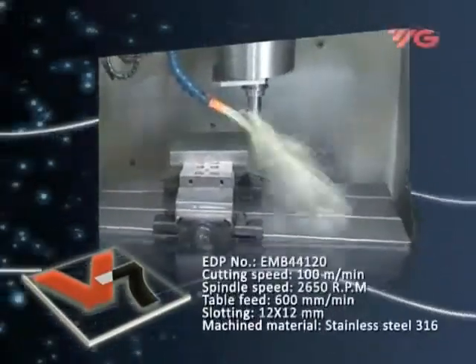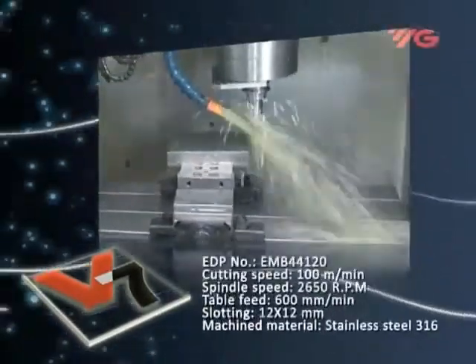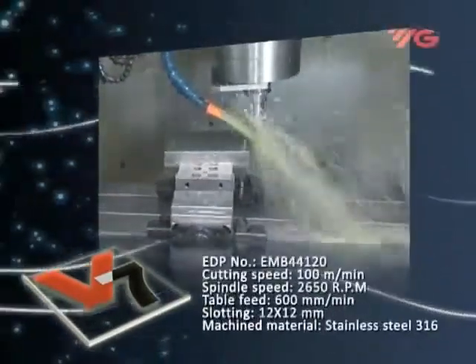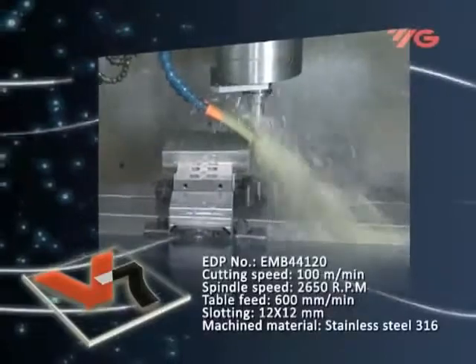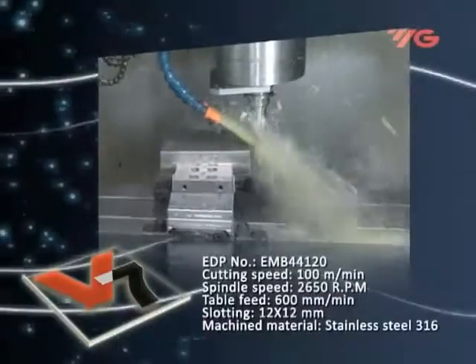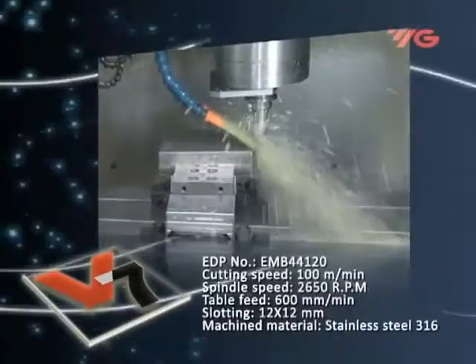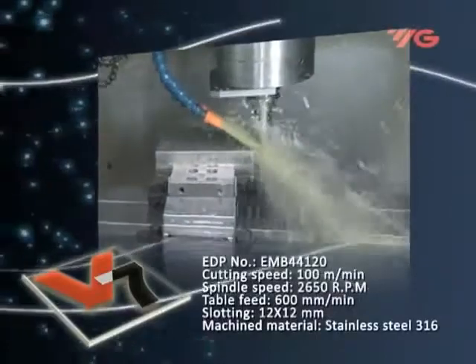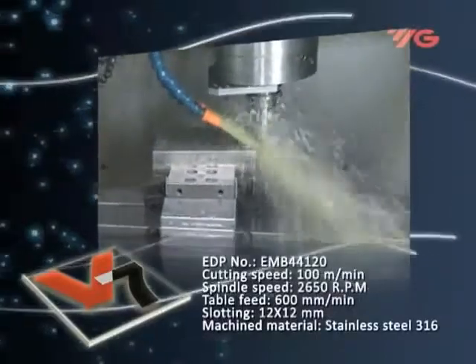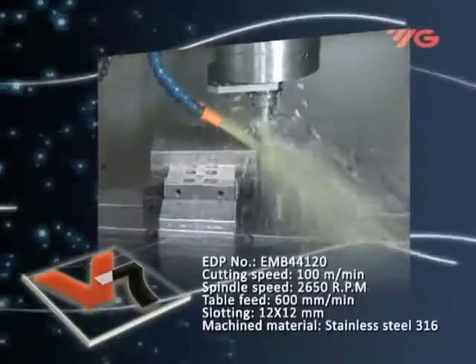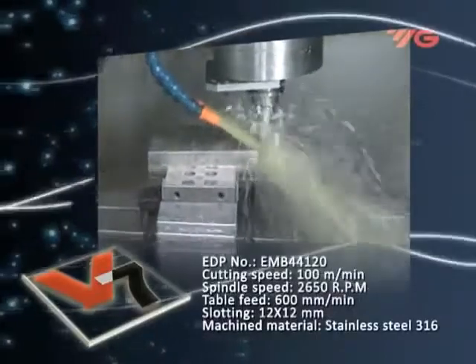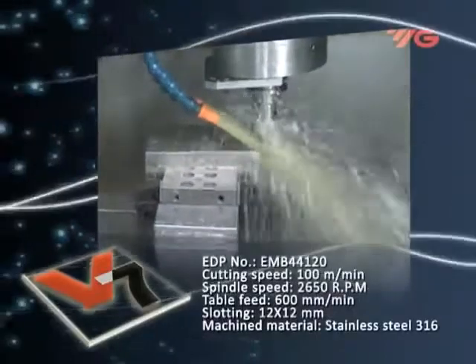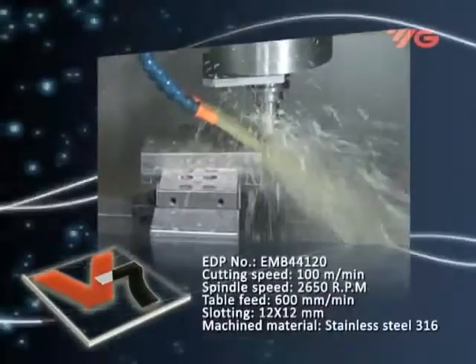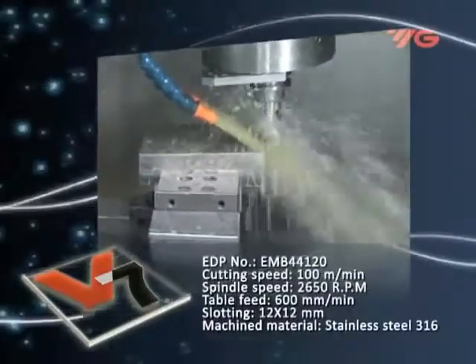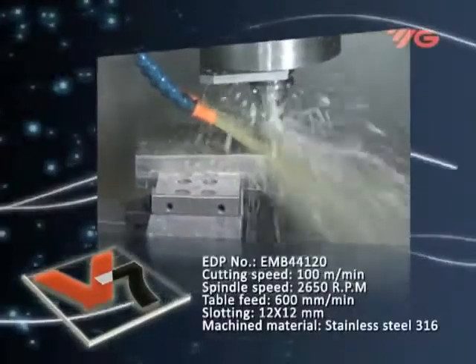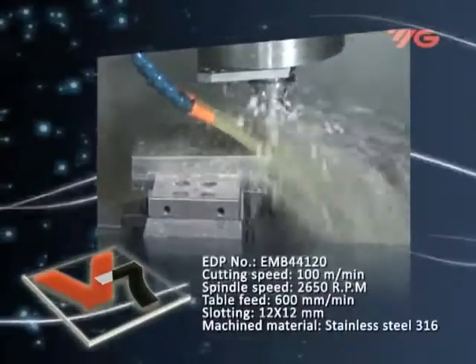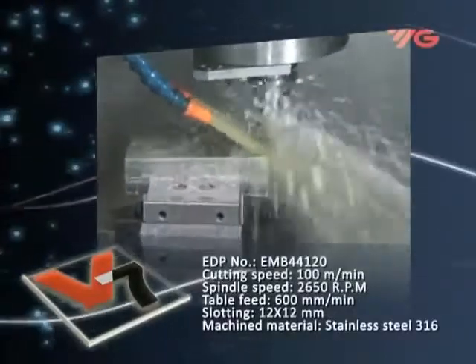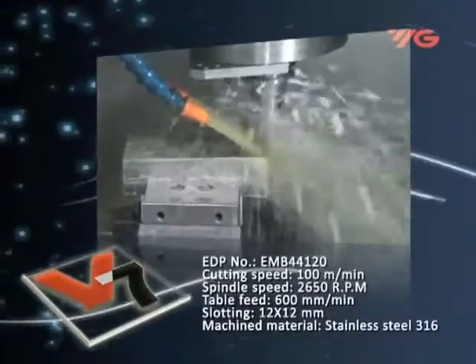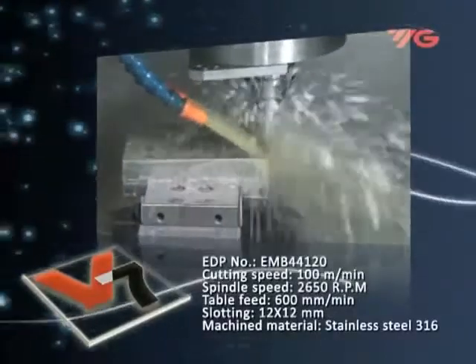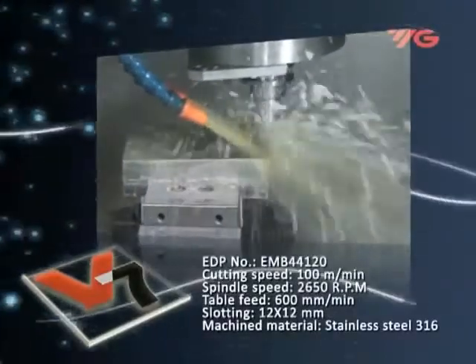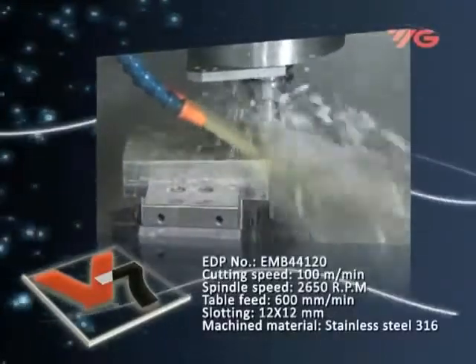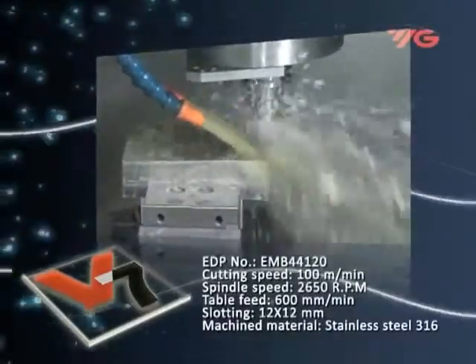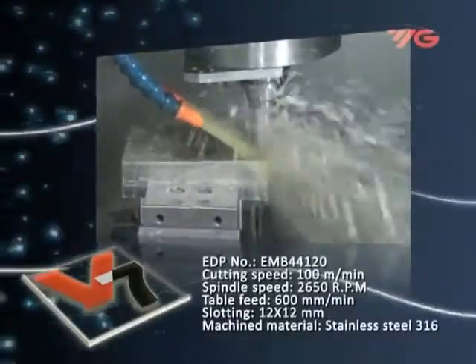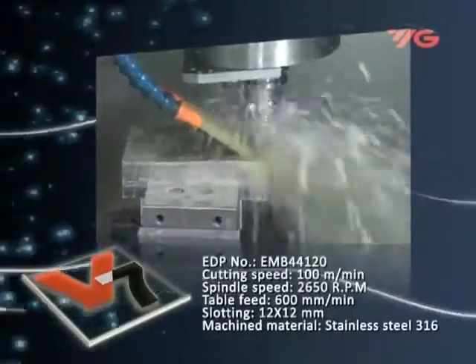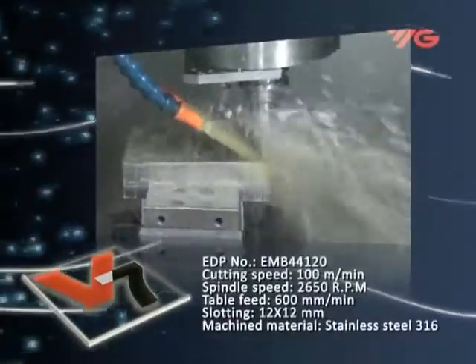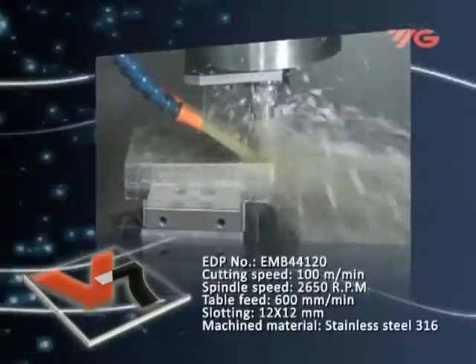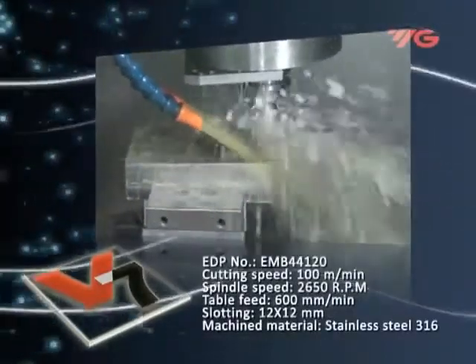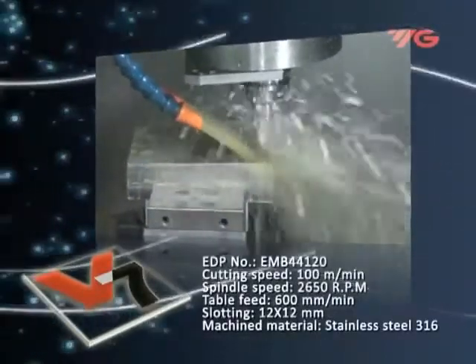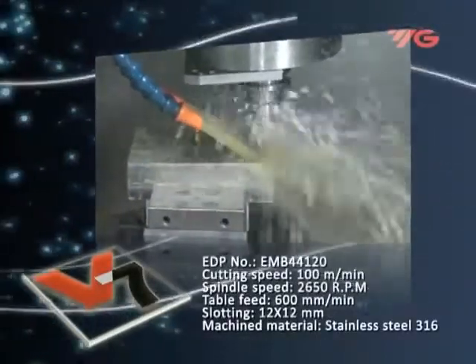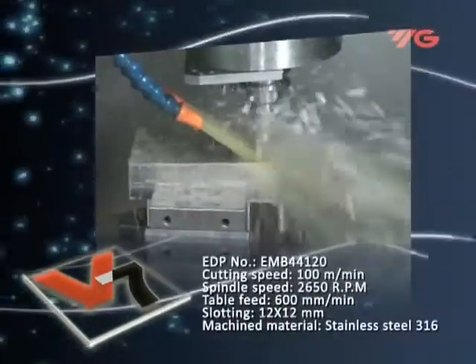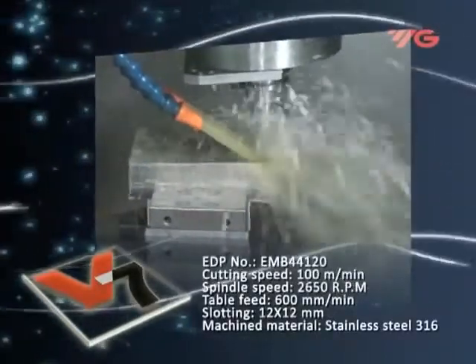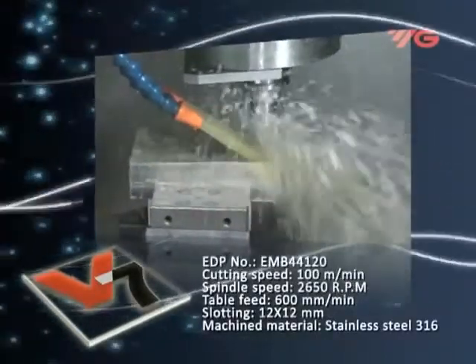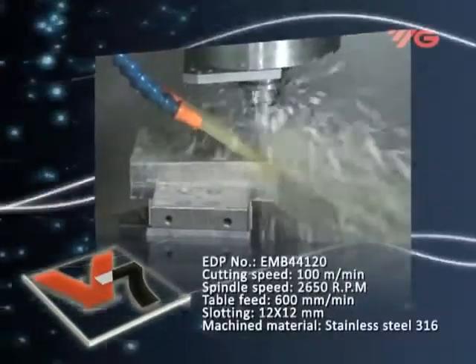Machining stainless steel slotting: 12 millimeters depth, table feed 600 millimeters per minute.